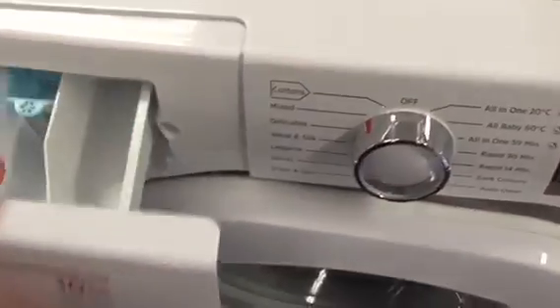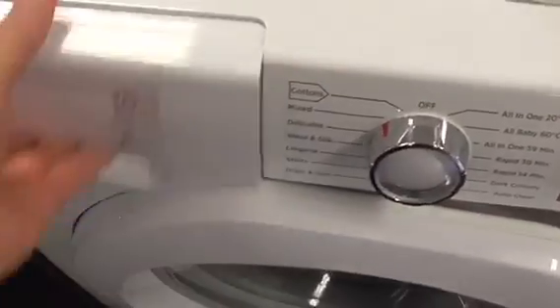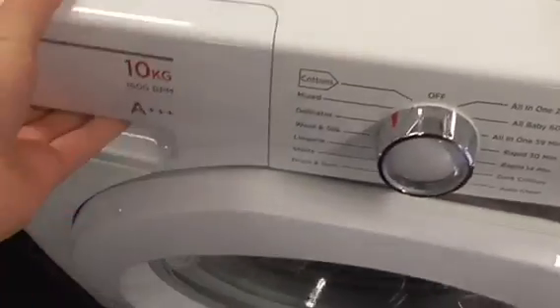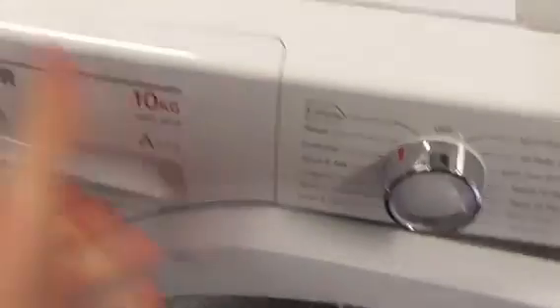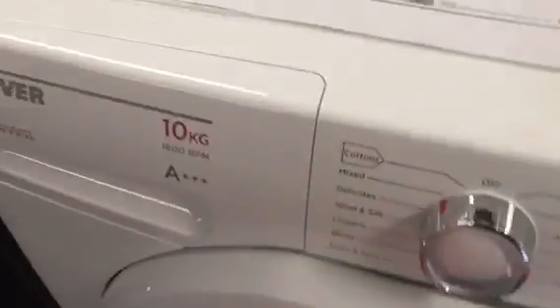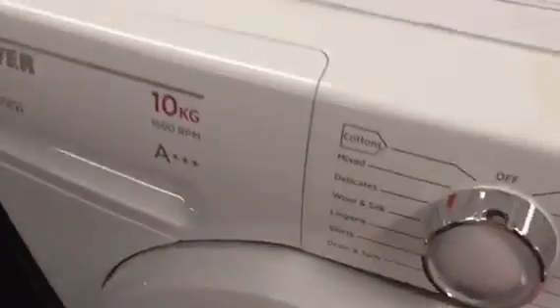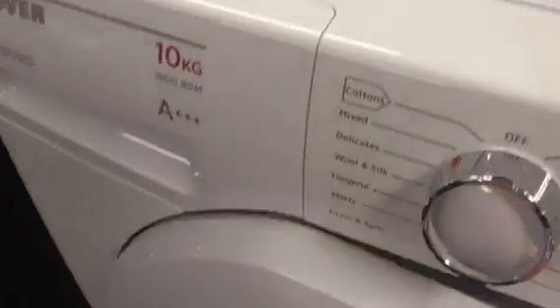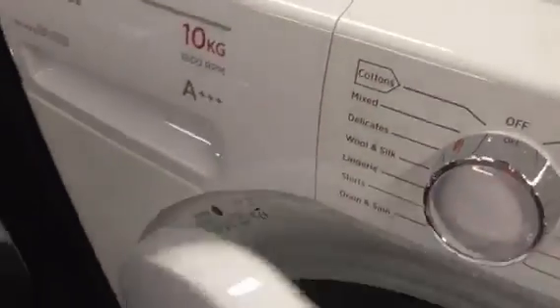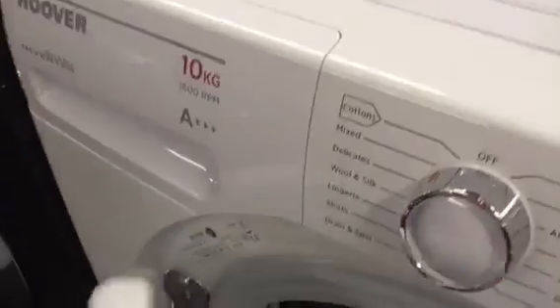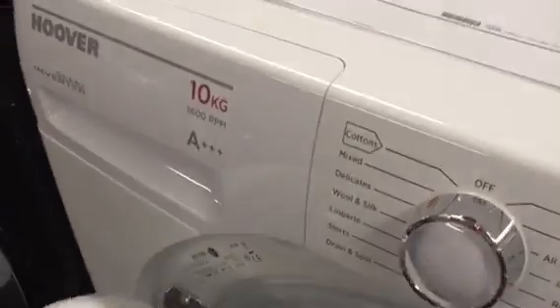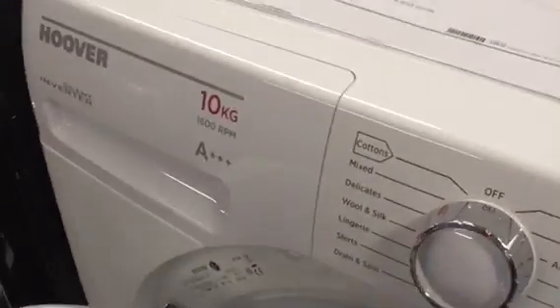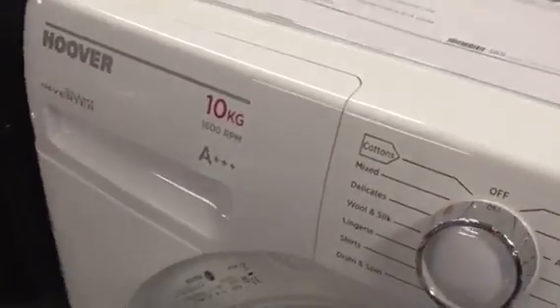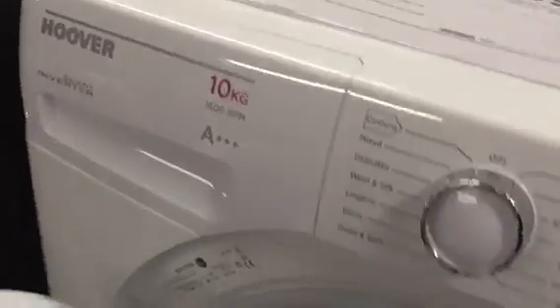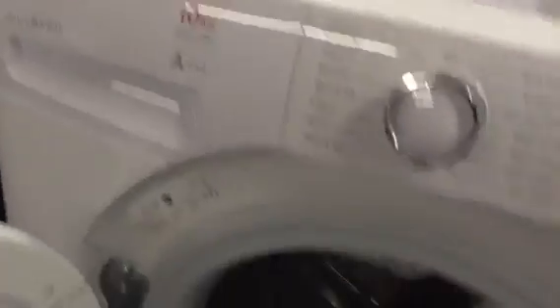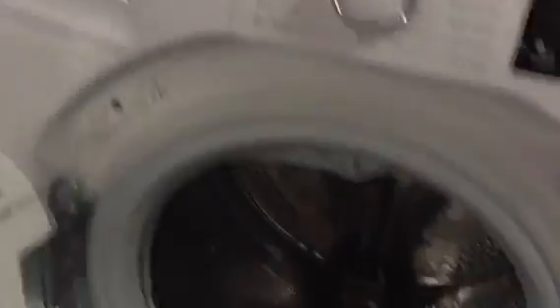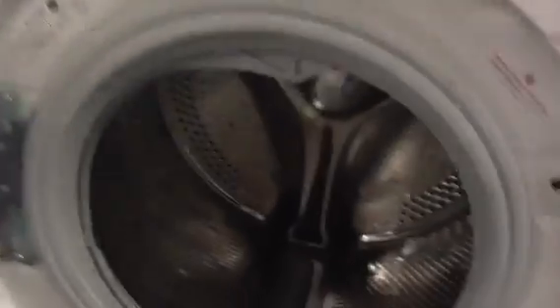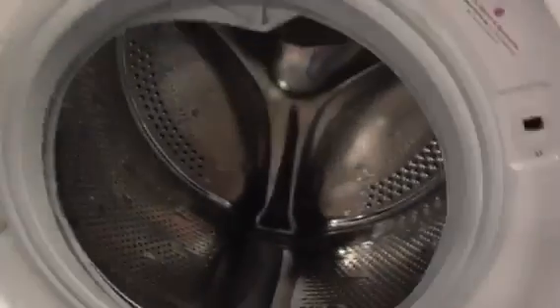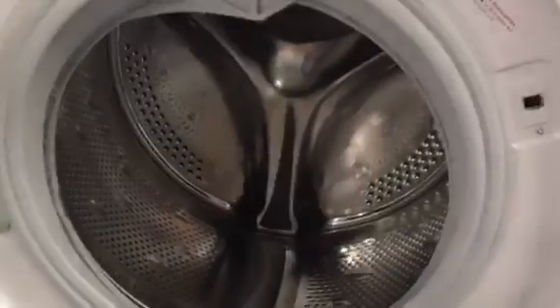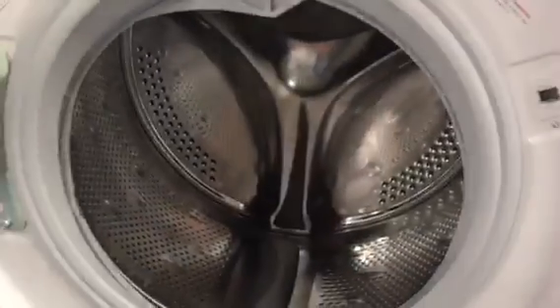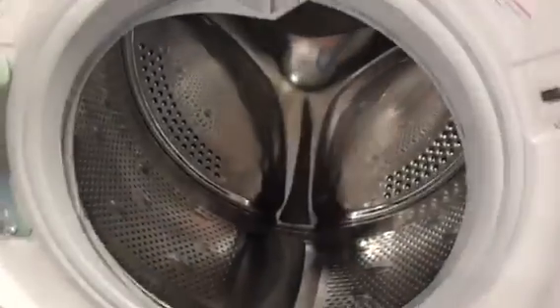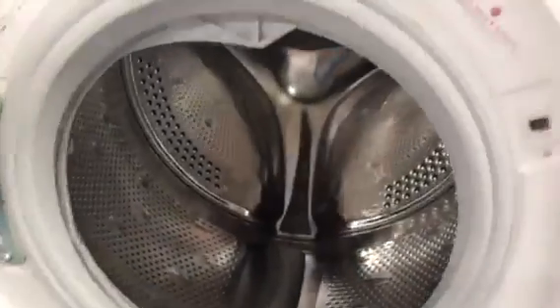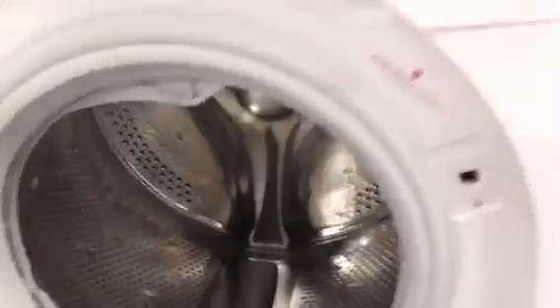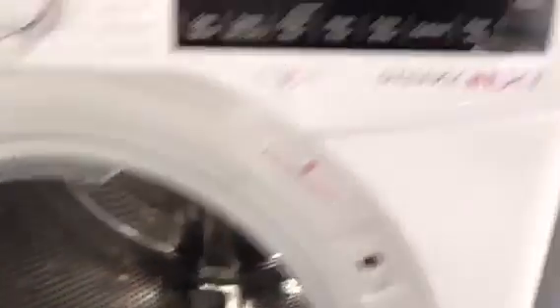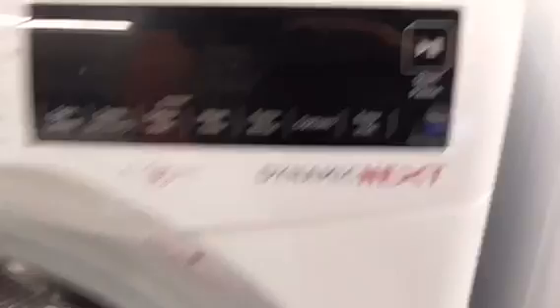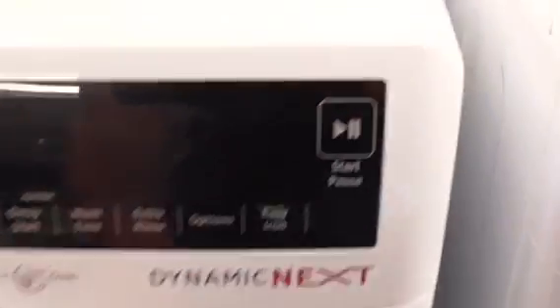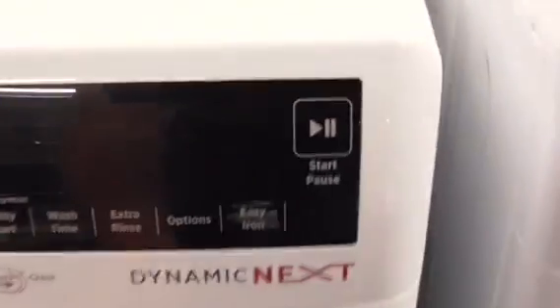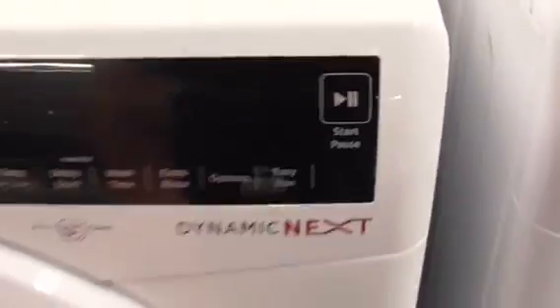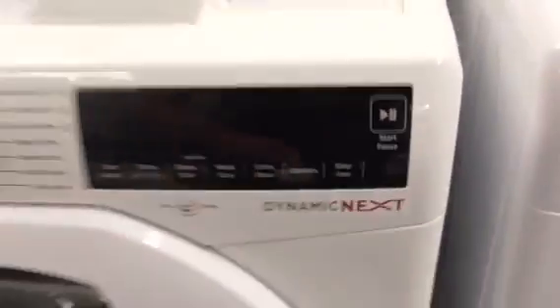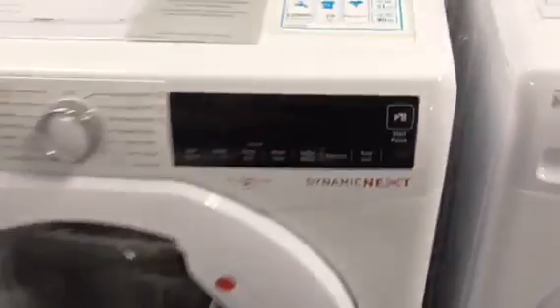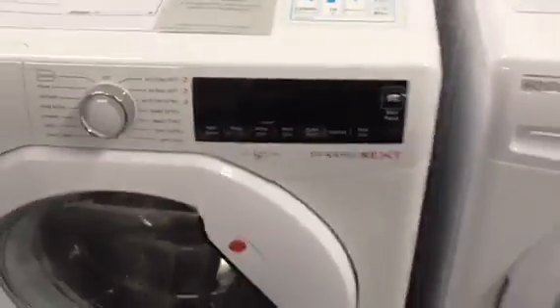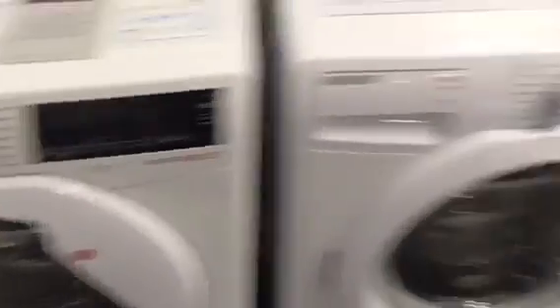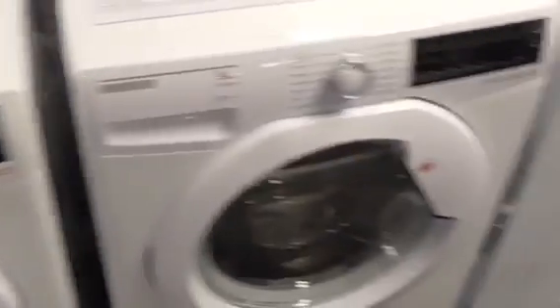We've got the Hoover Son on Veter 10kg 1600 spin A class washing machine.